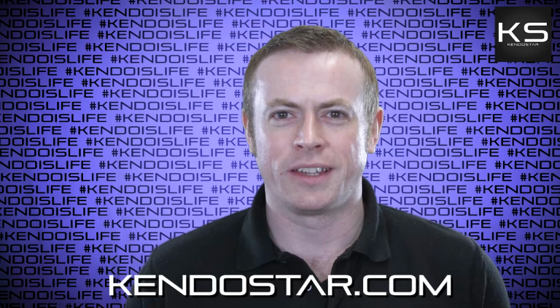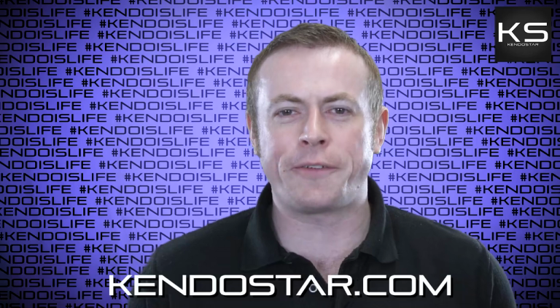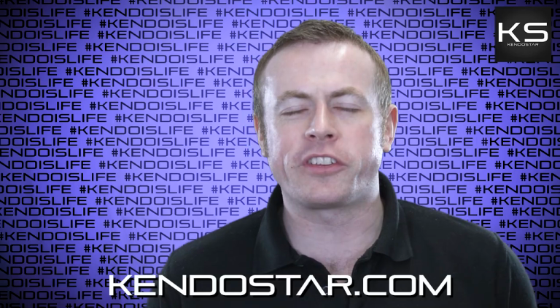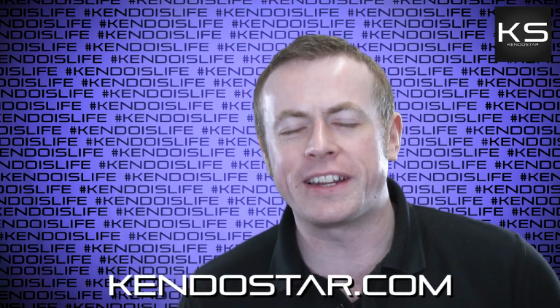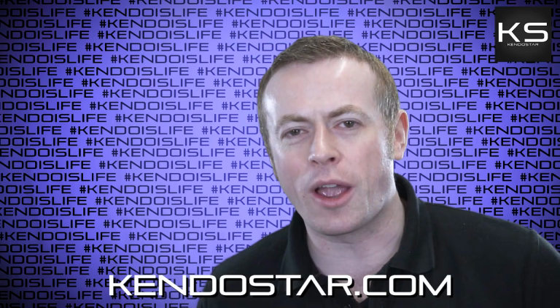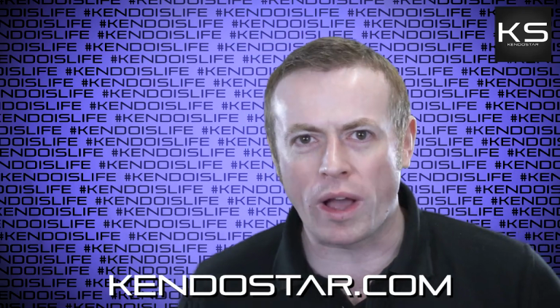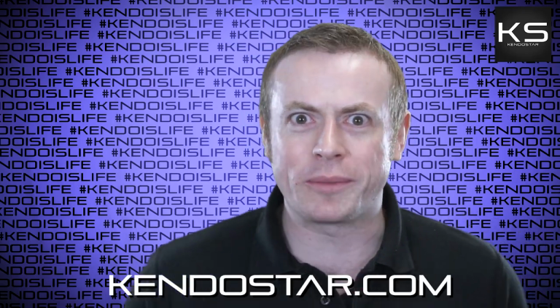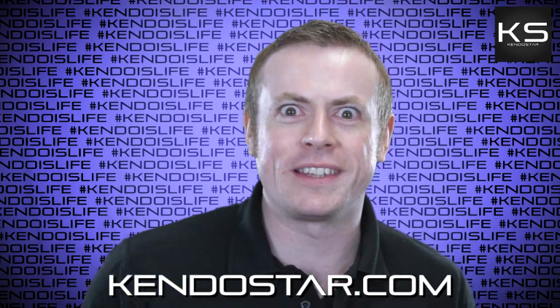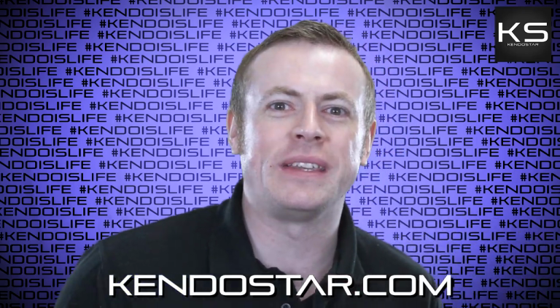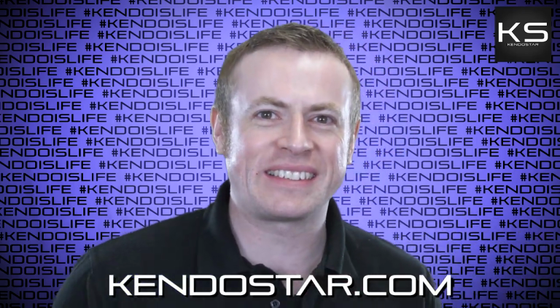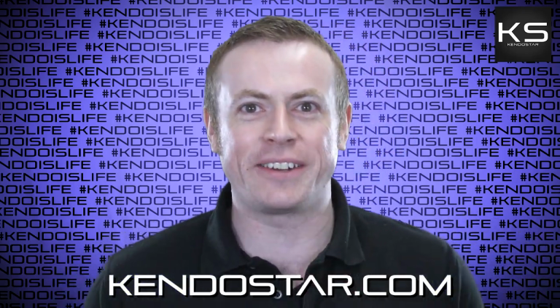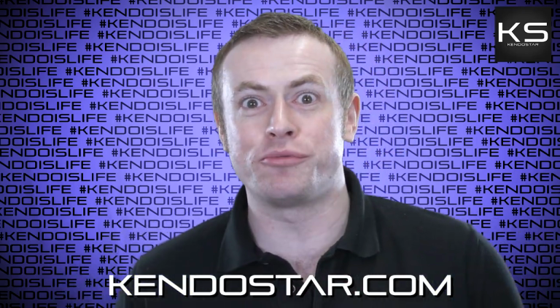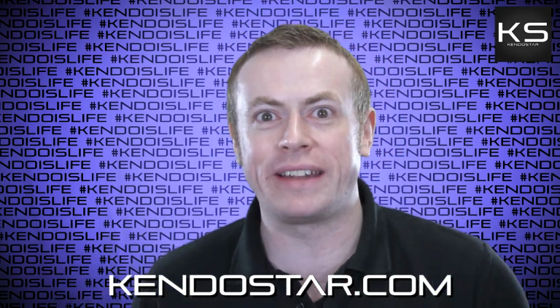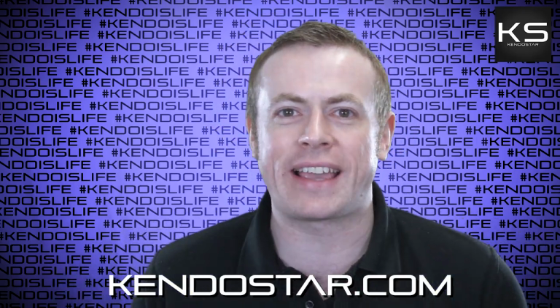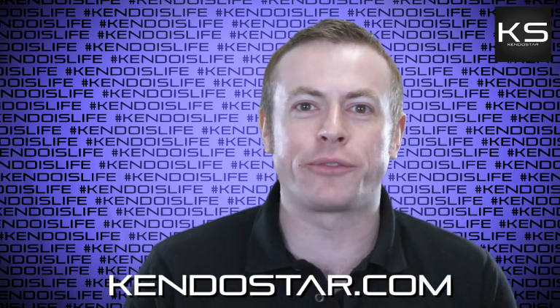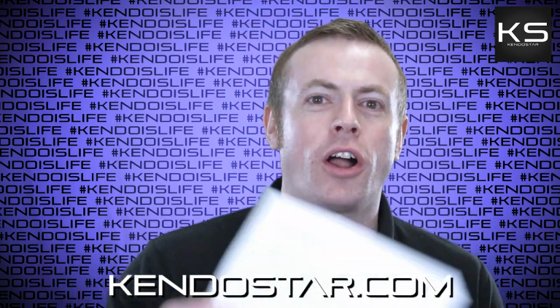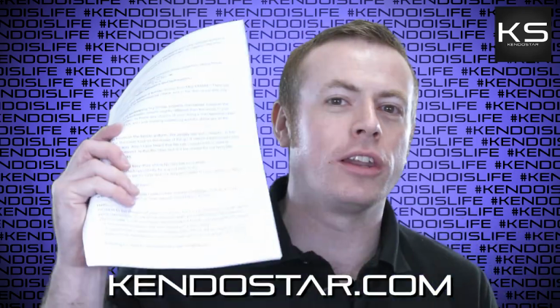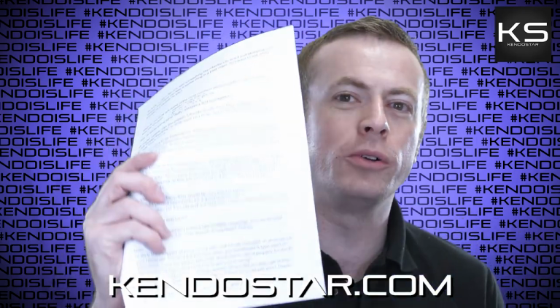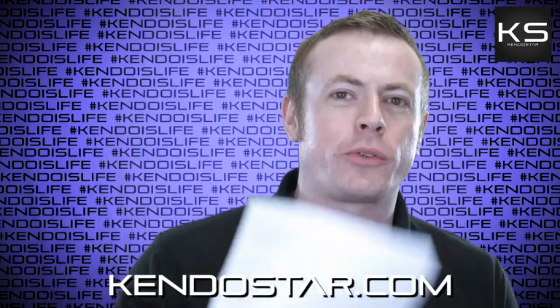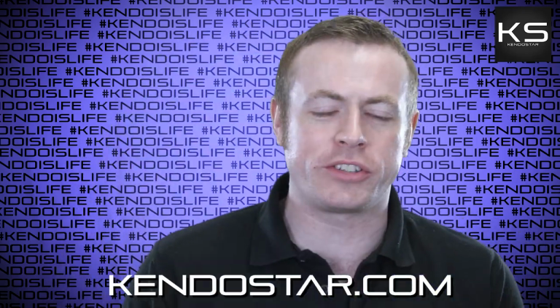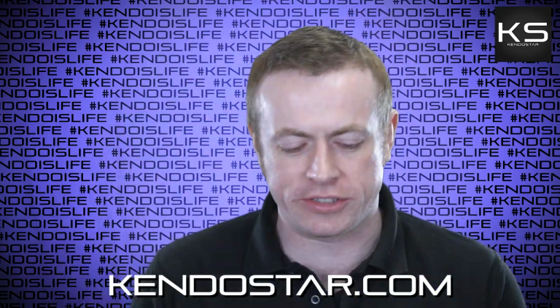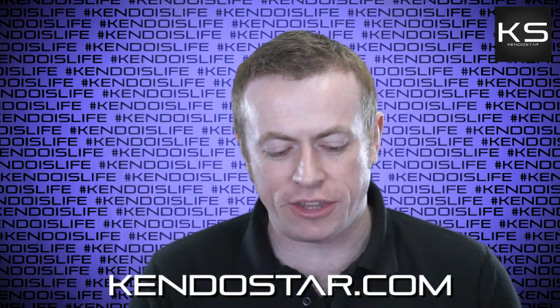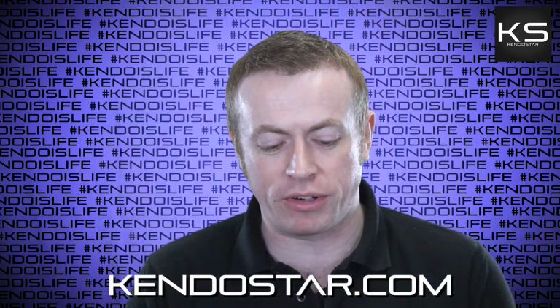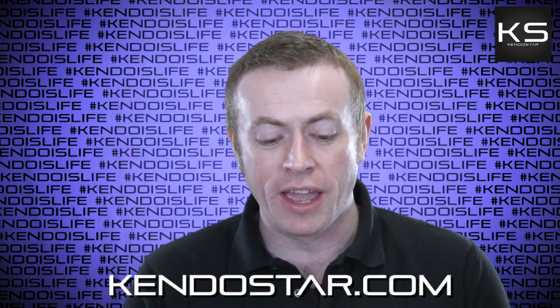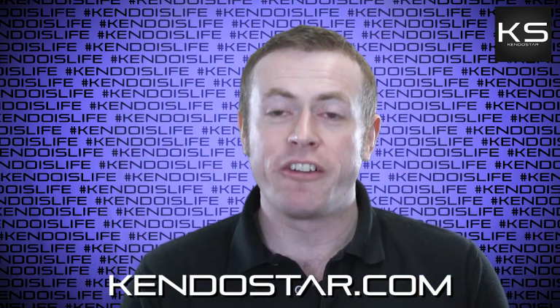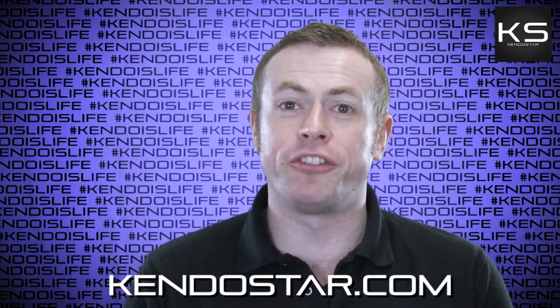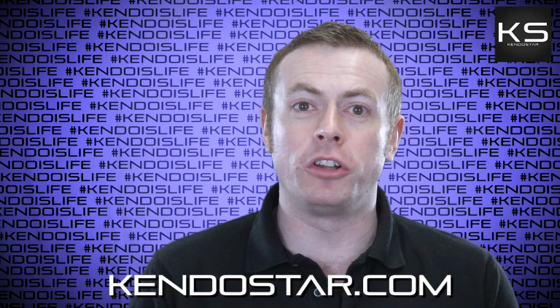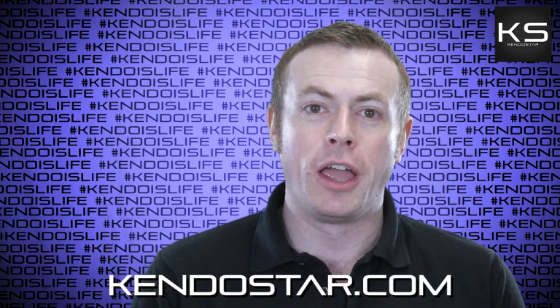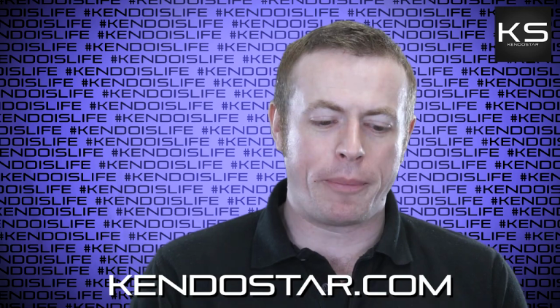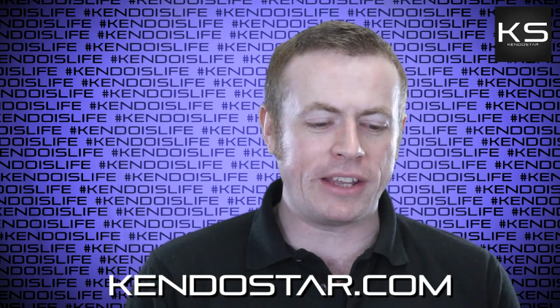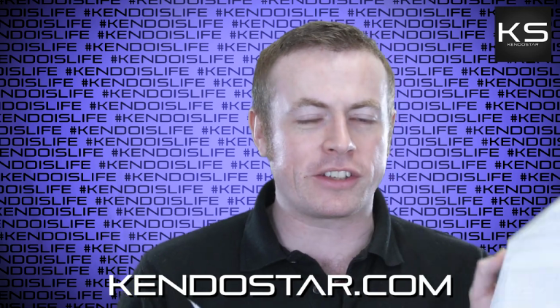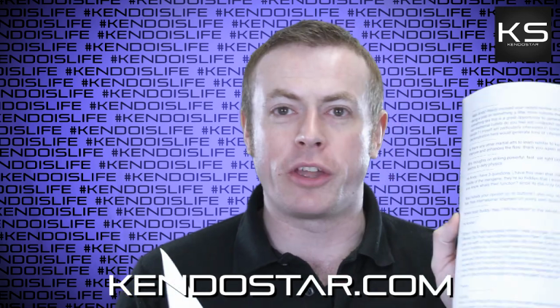Hi folks, it's Andy and welcome to this week's Kendo Rant. I've got loads of questions today, three full pages of them.